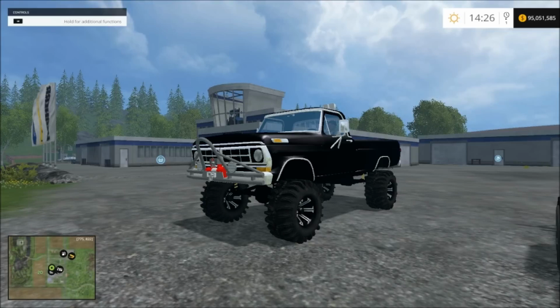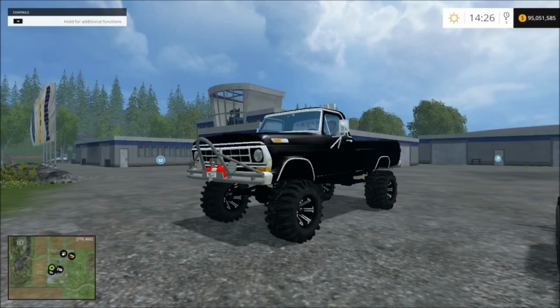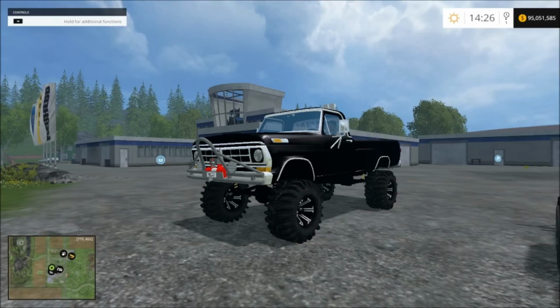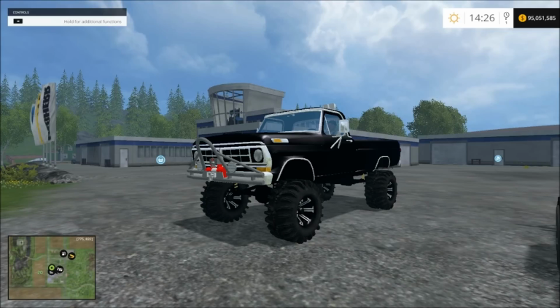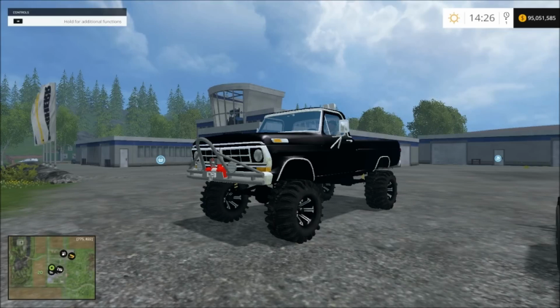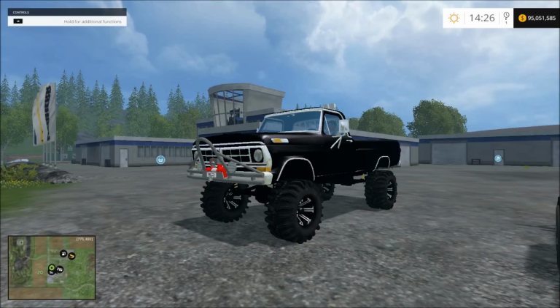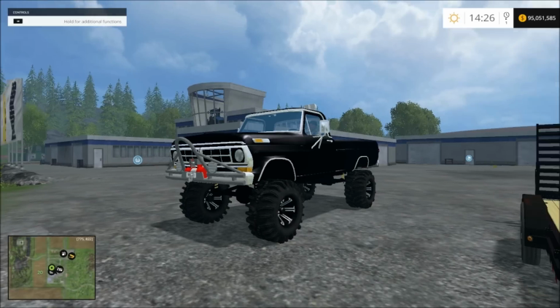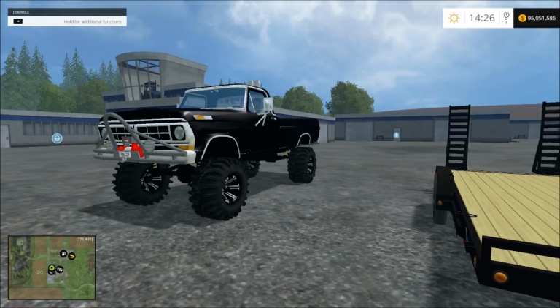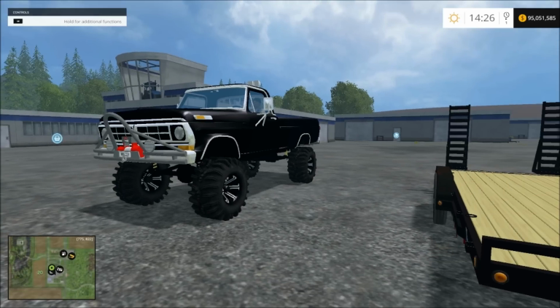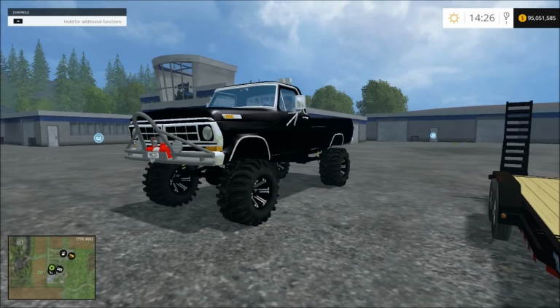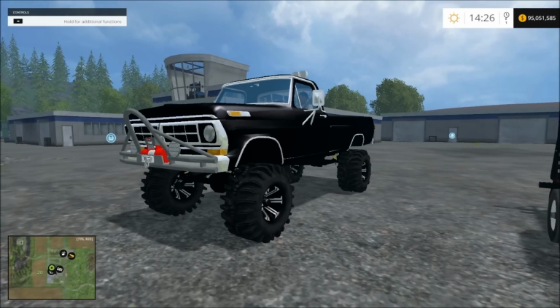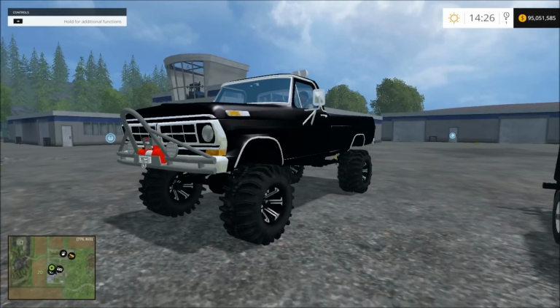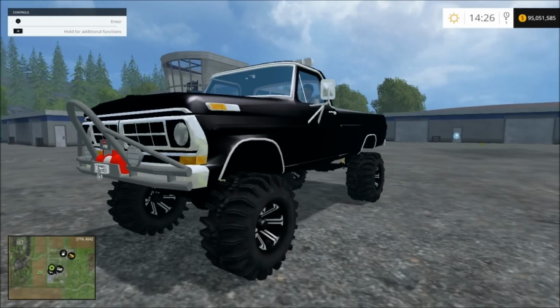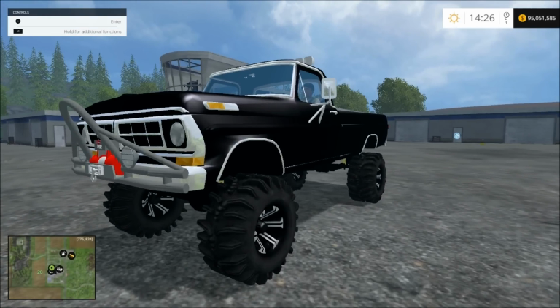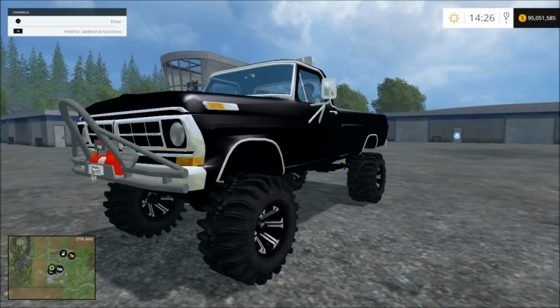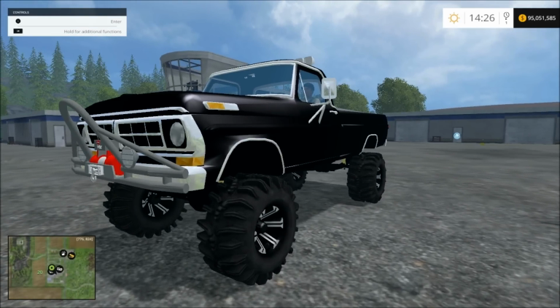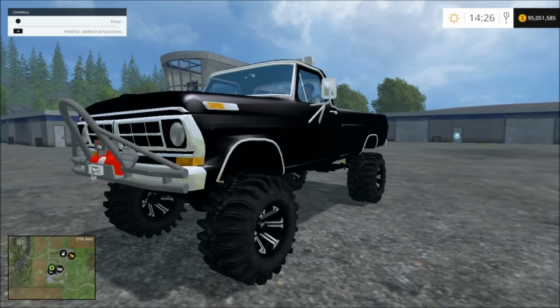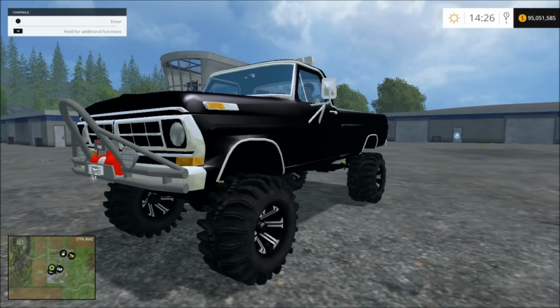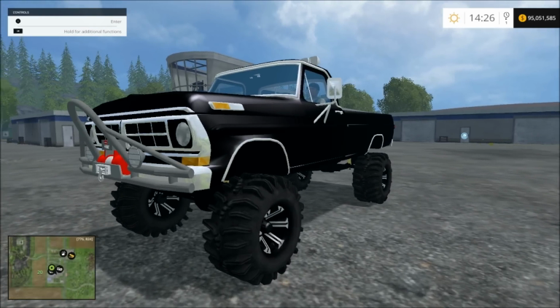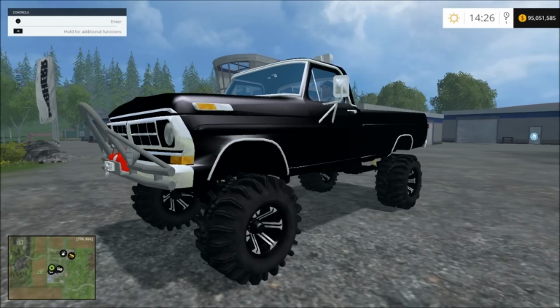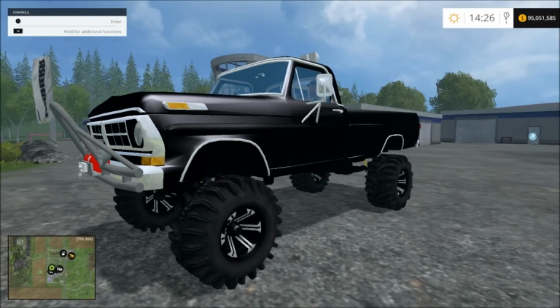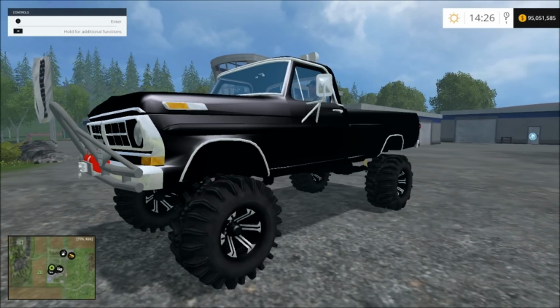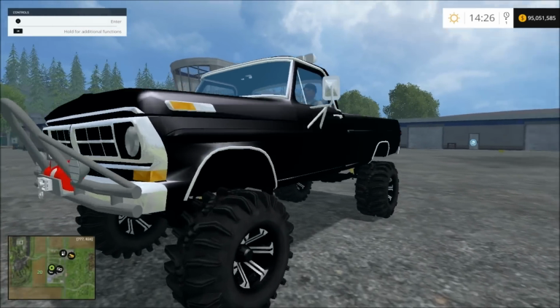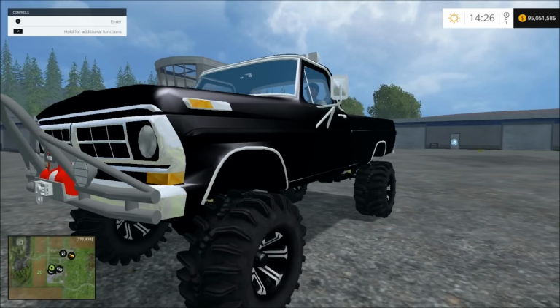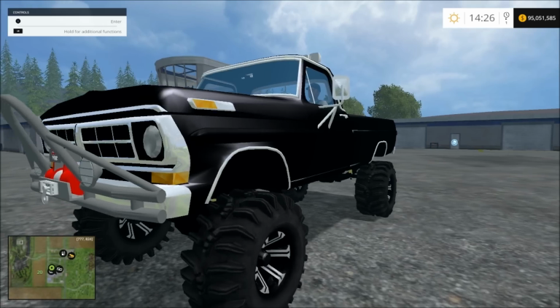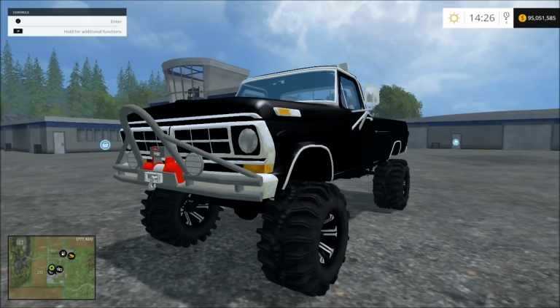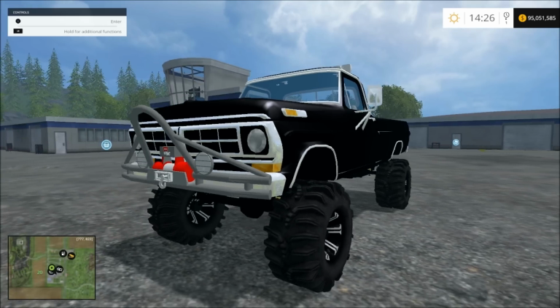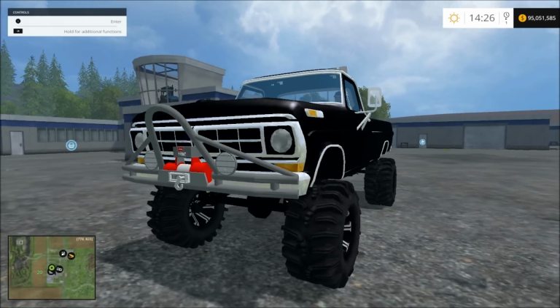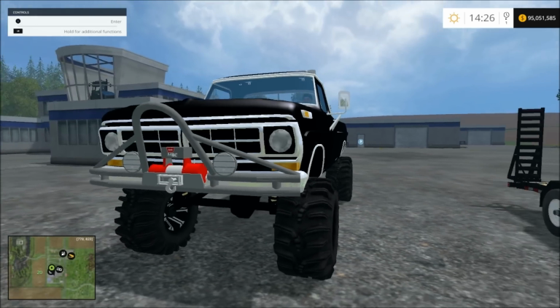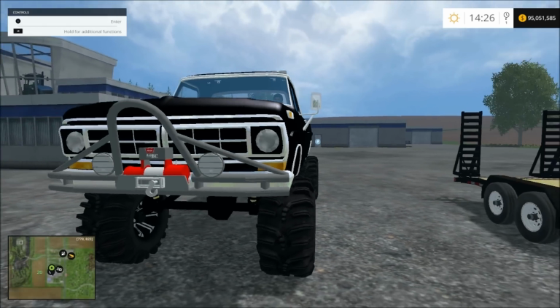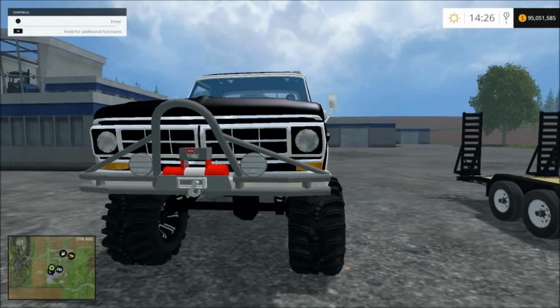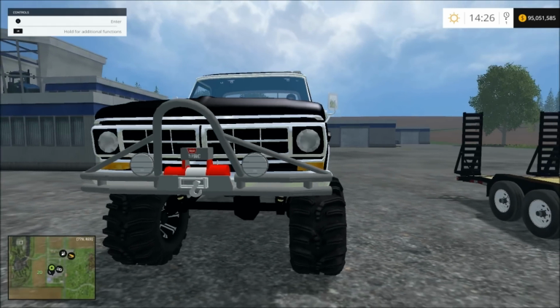Okay guys, this is Rambo145. I'm going to show you this Ford truck. It's the same as the other one, but it's lifted.